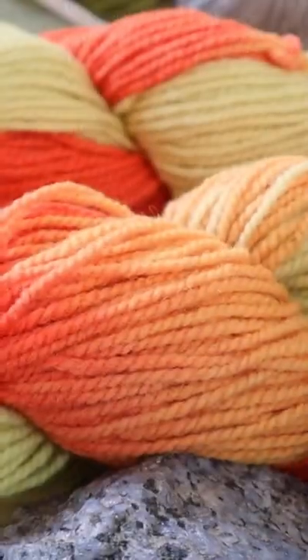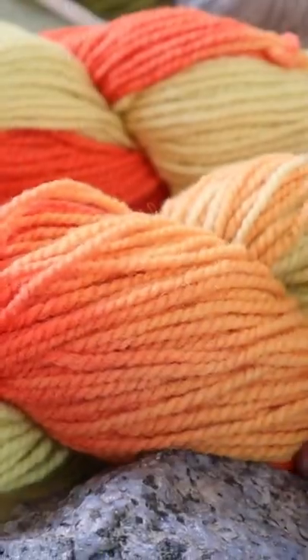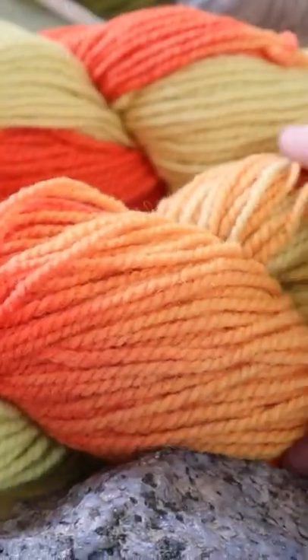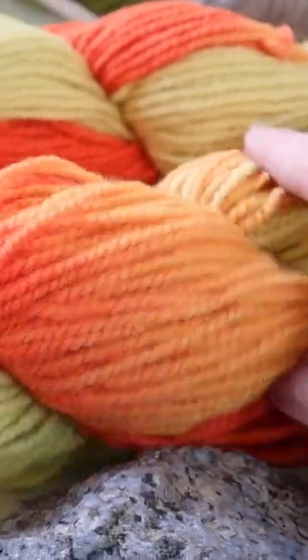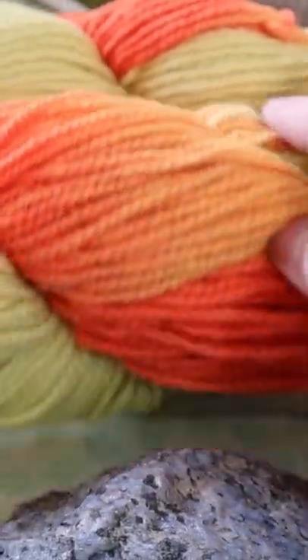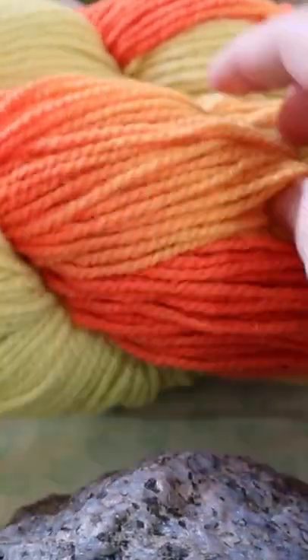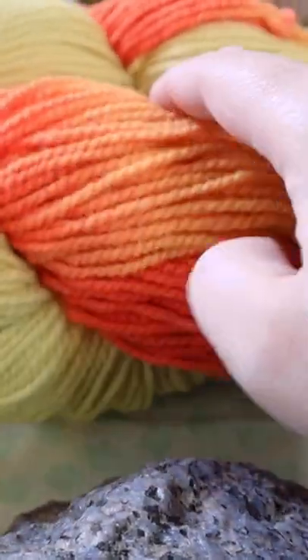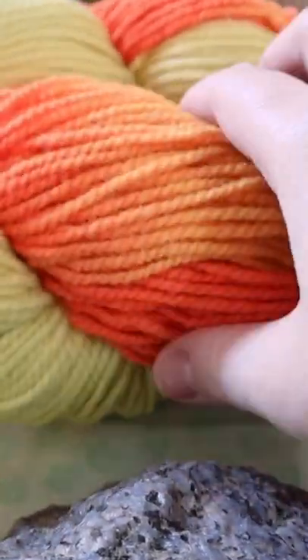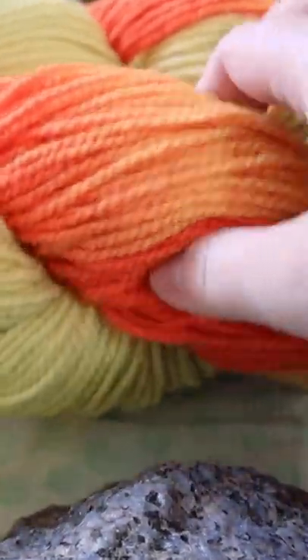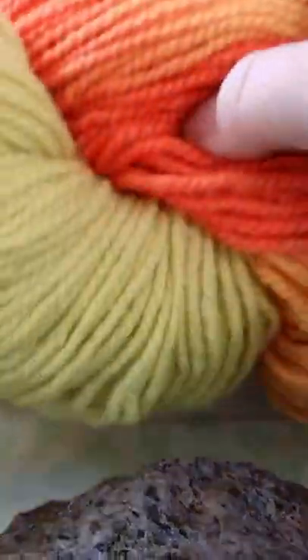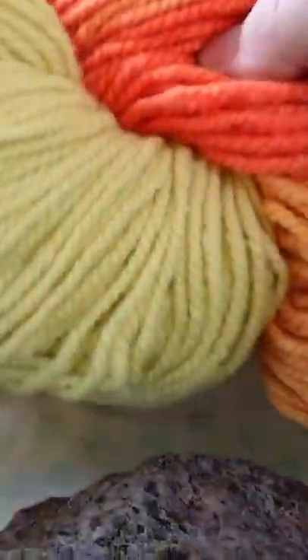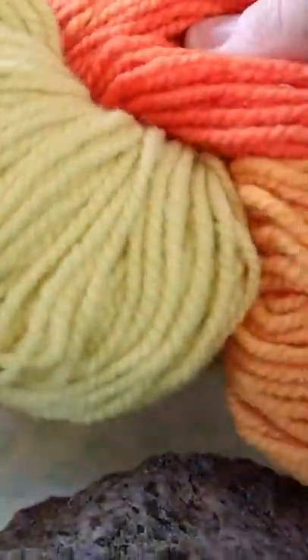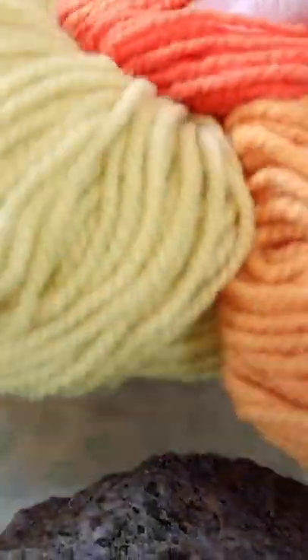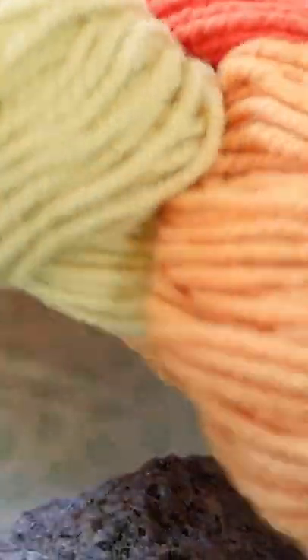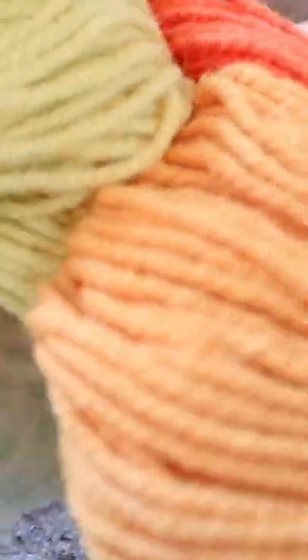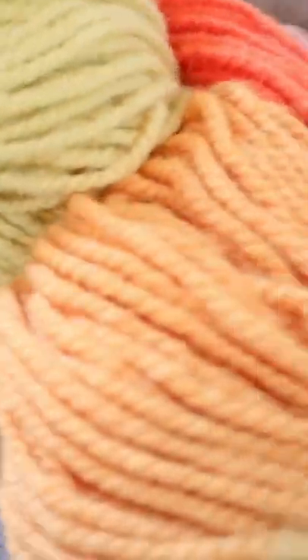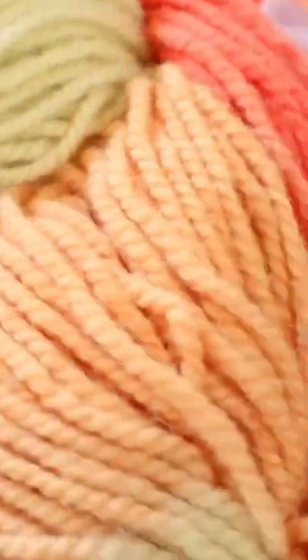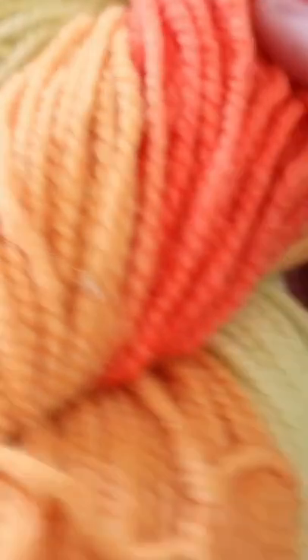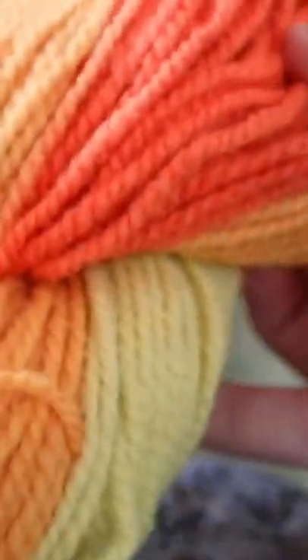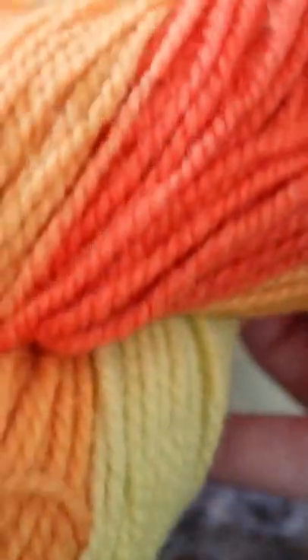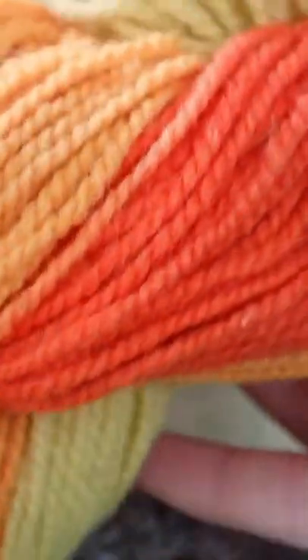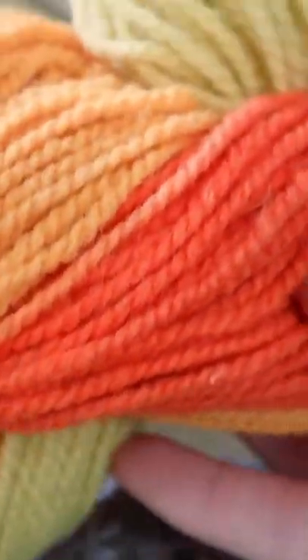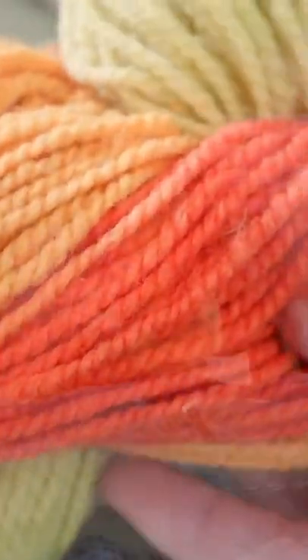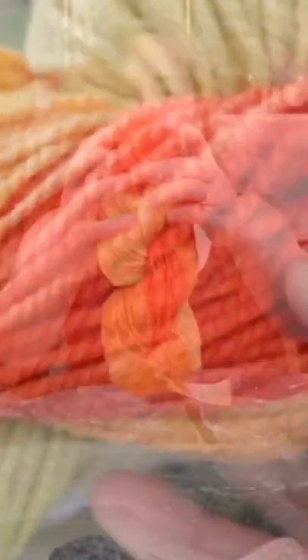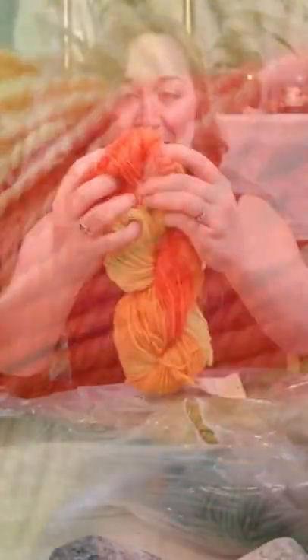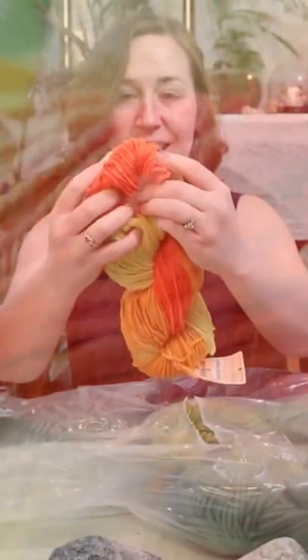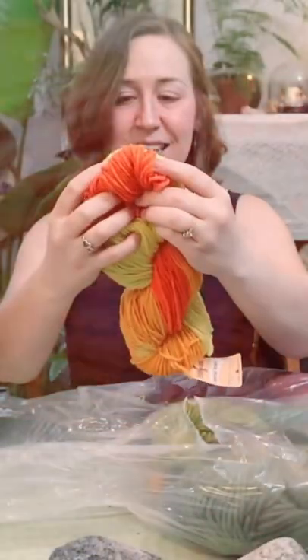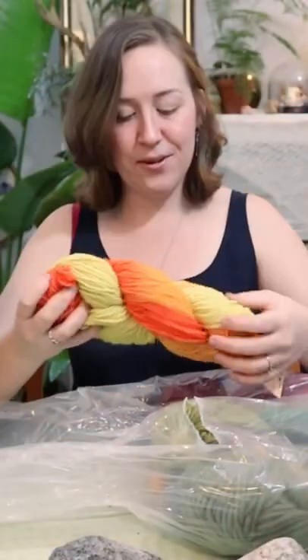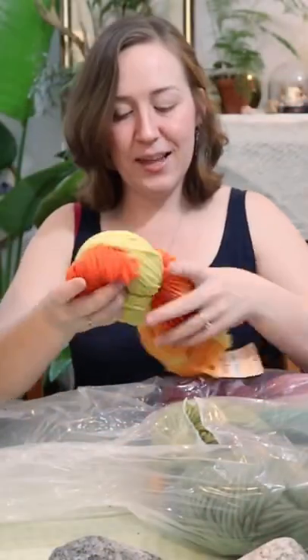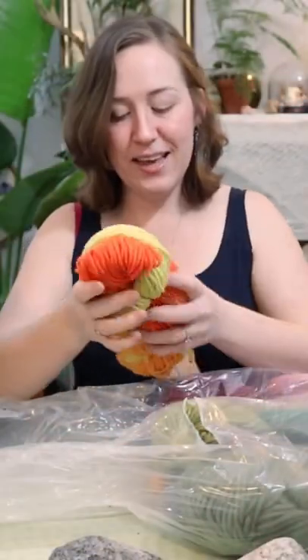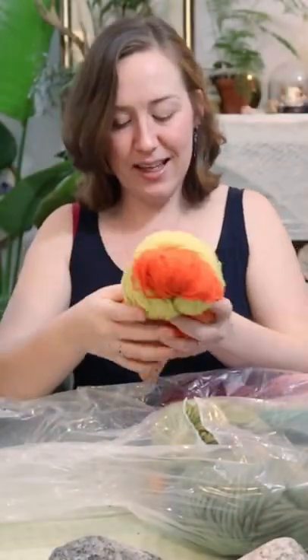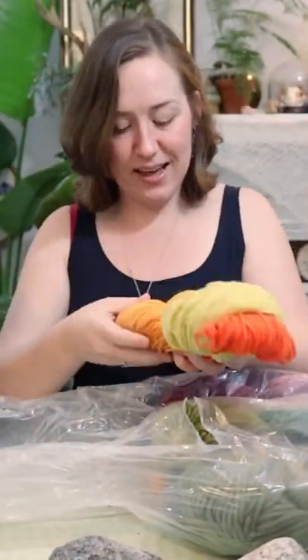Marigold — it's called Marigold. Oh, look at the colors in that. I like that.